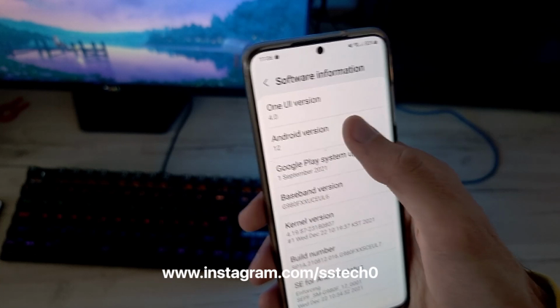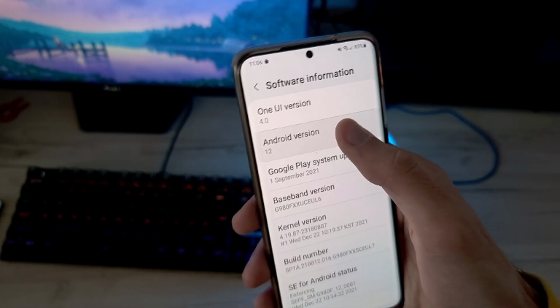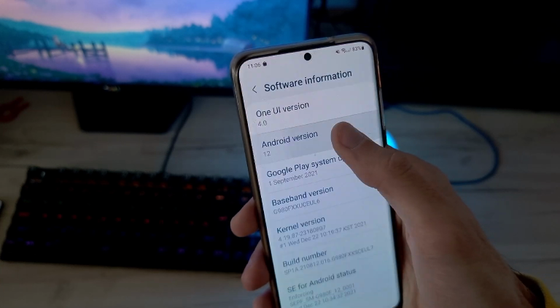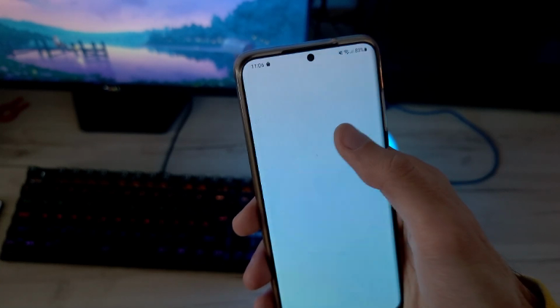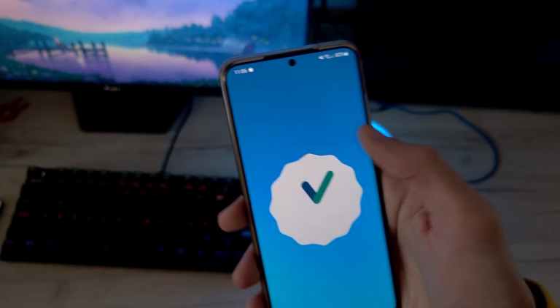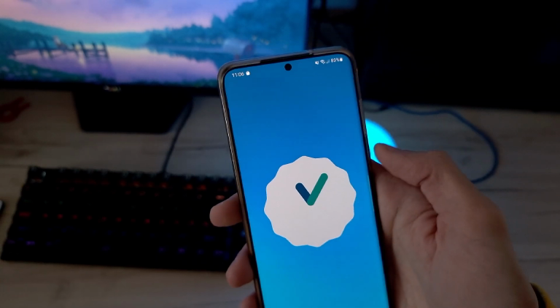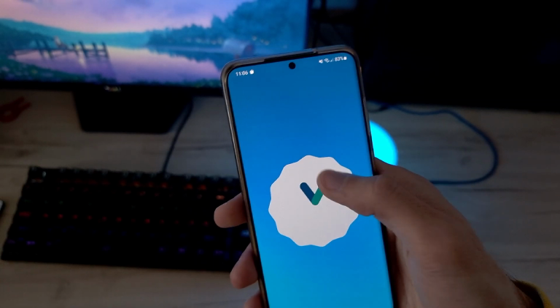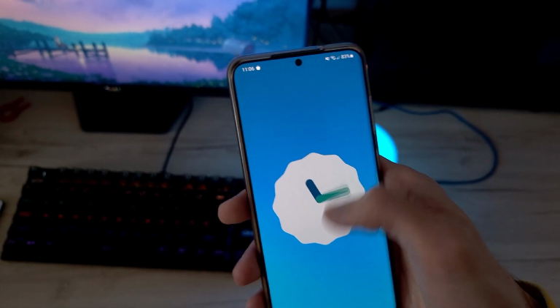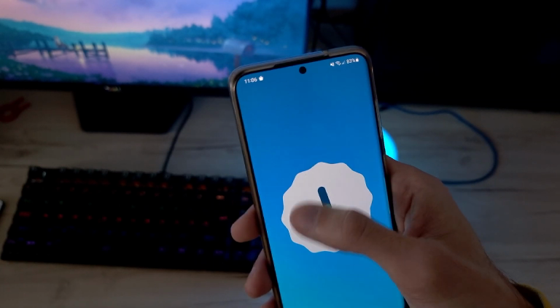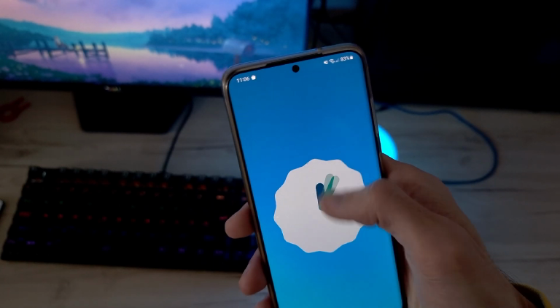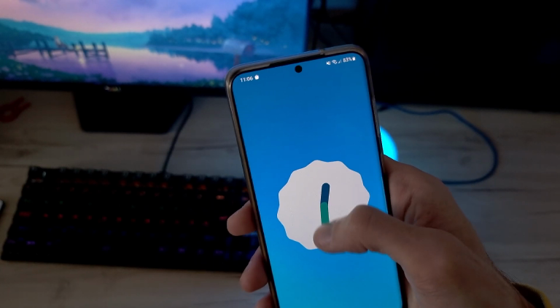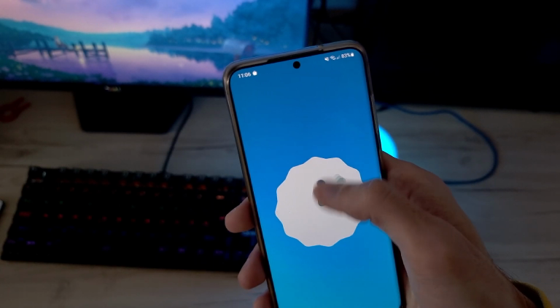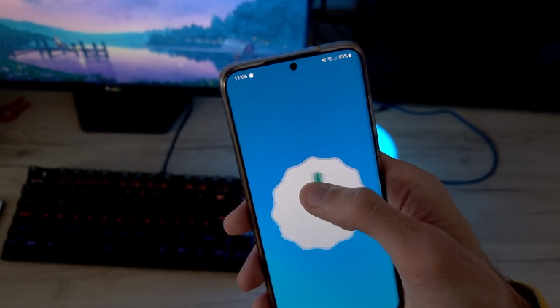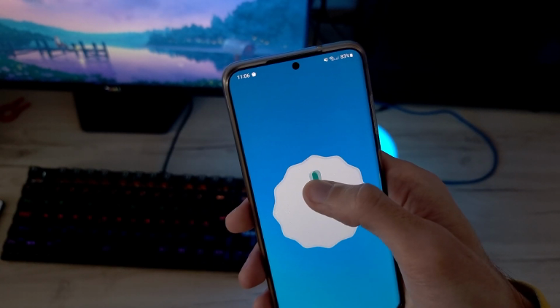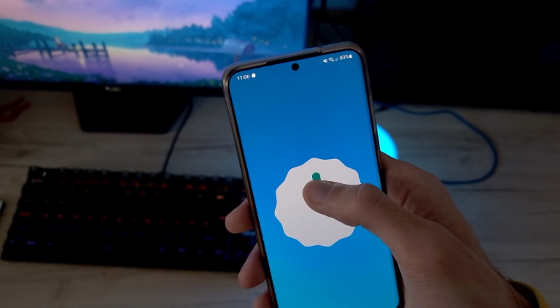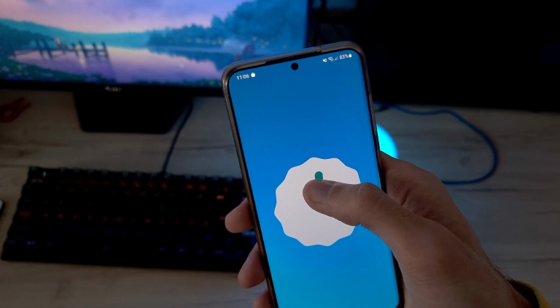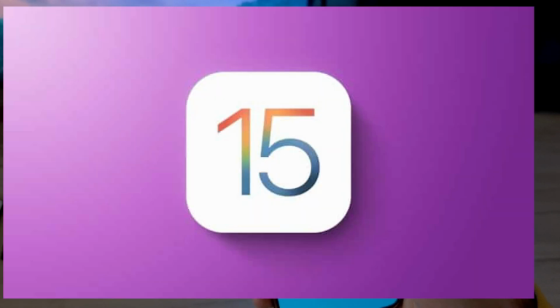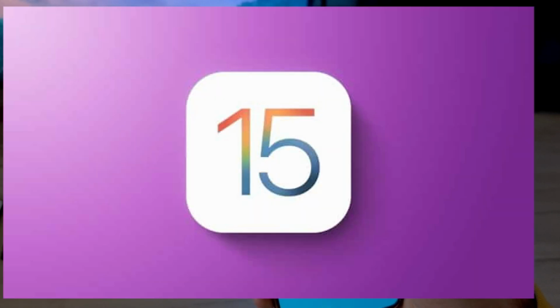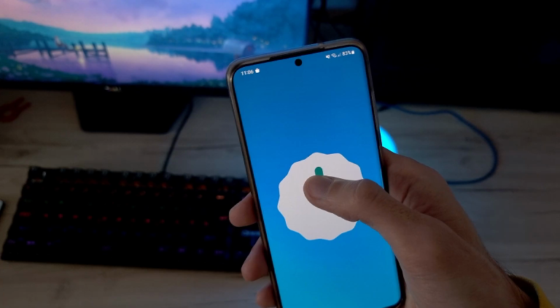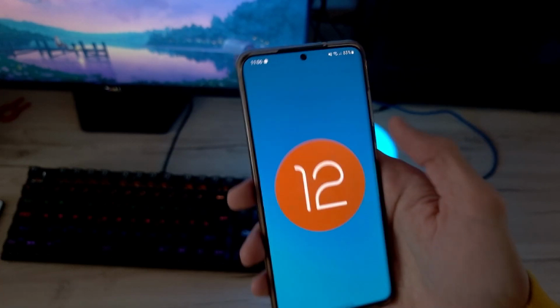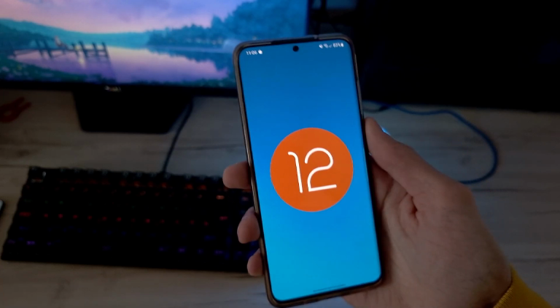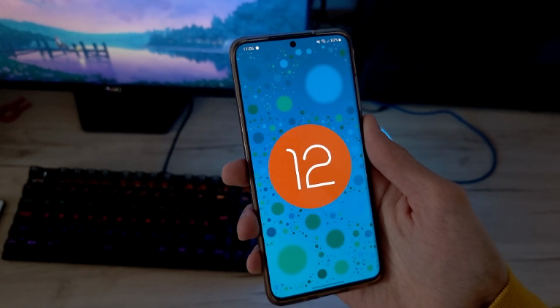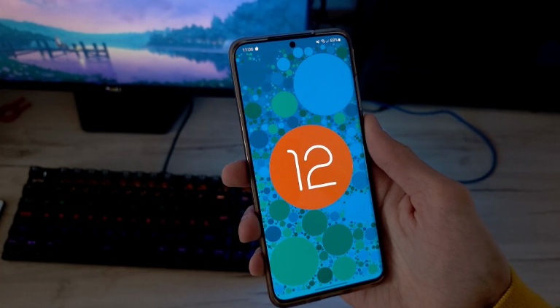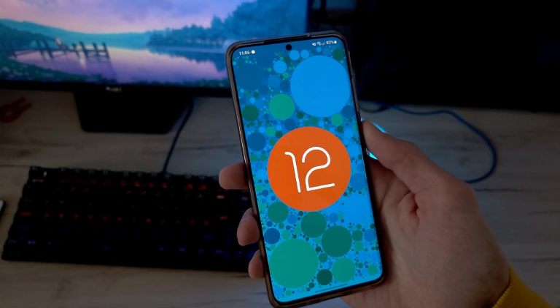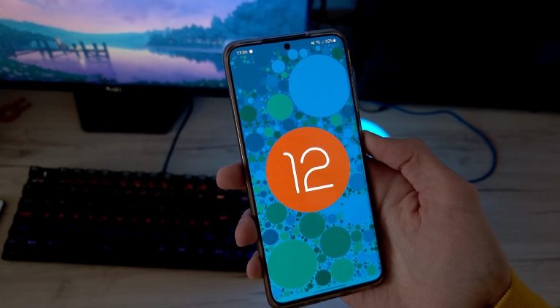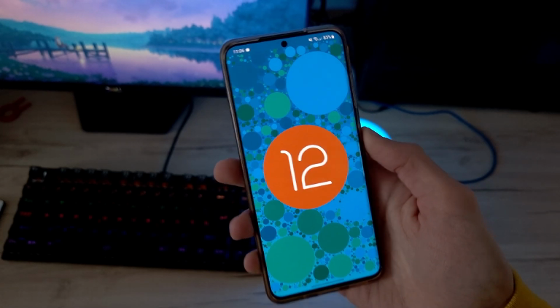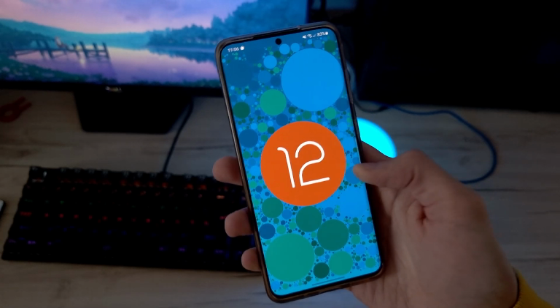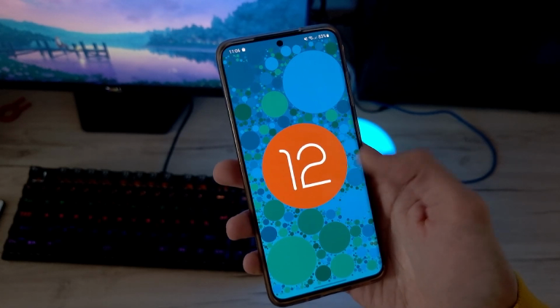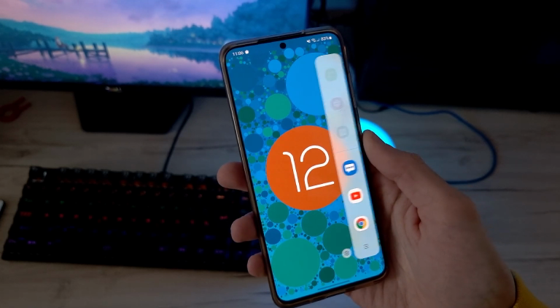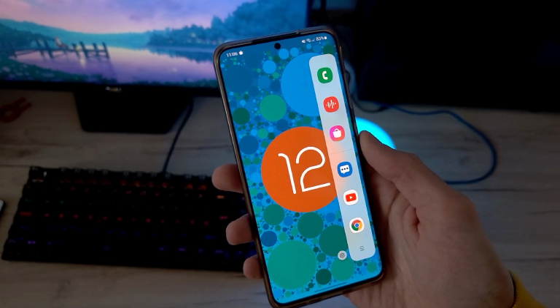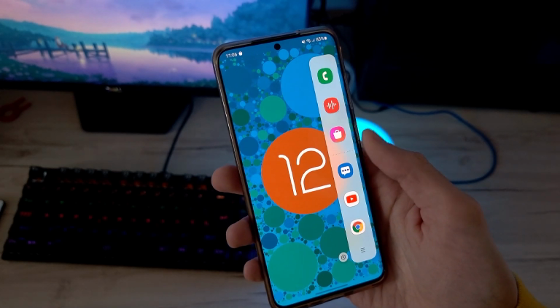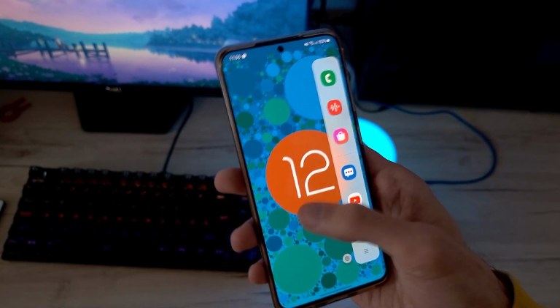As you may notice, Samsung's UI in recent years was pretty boring, but this year One UI 4 is here to change that.